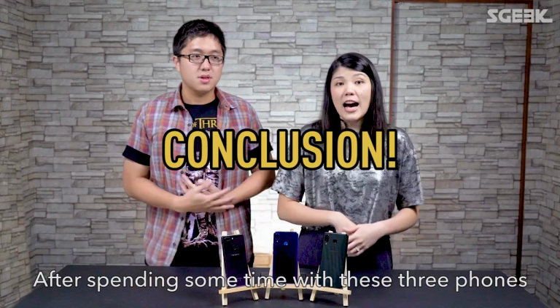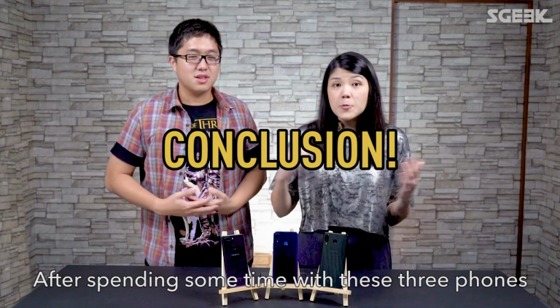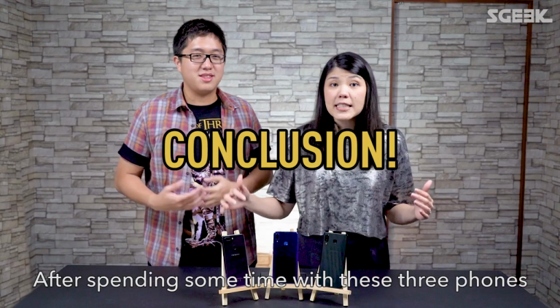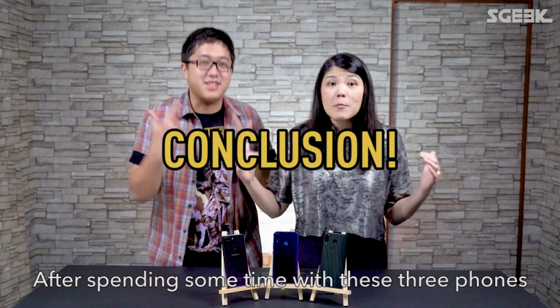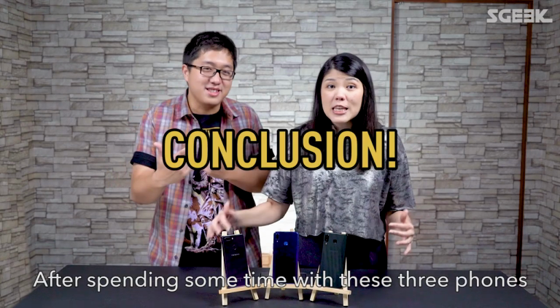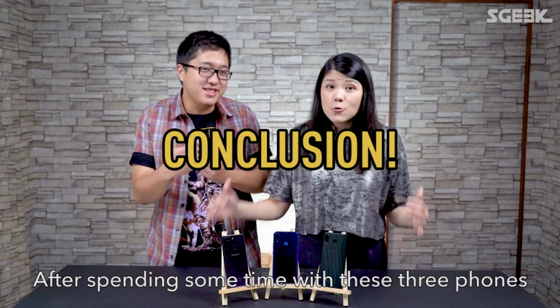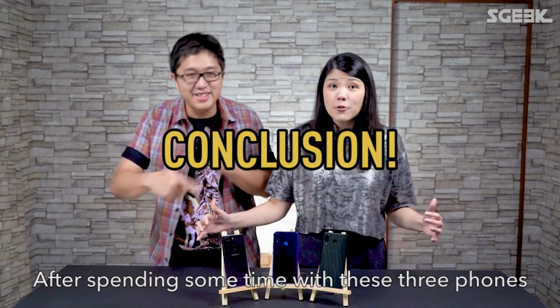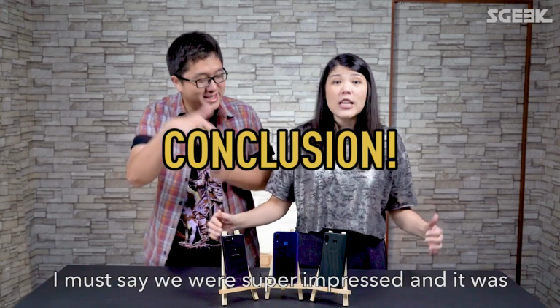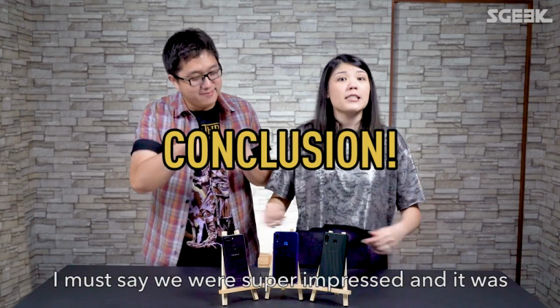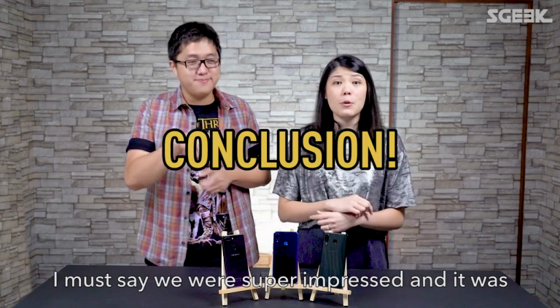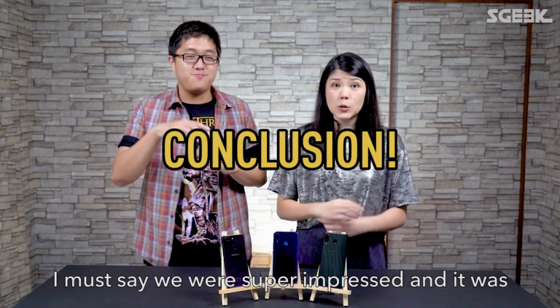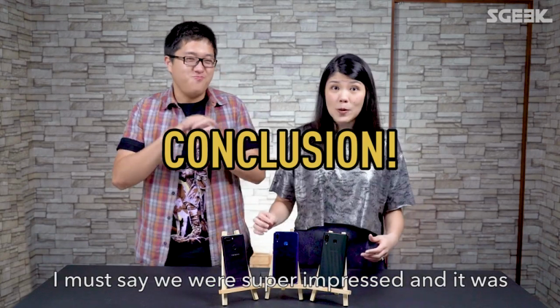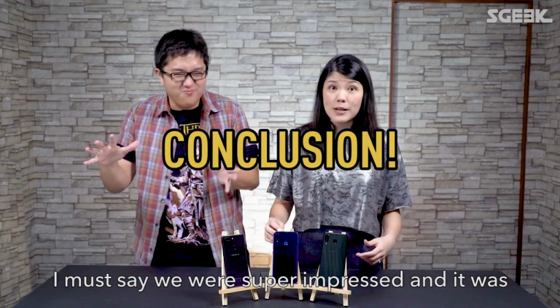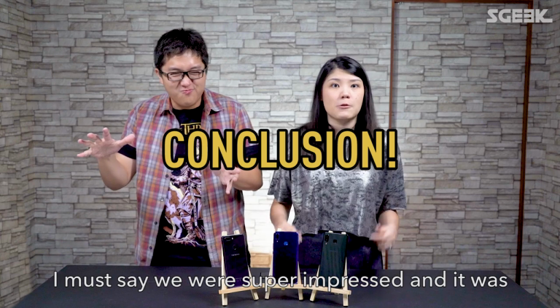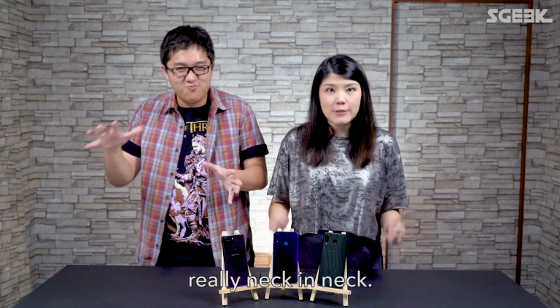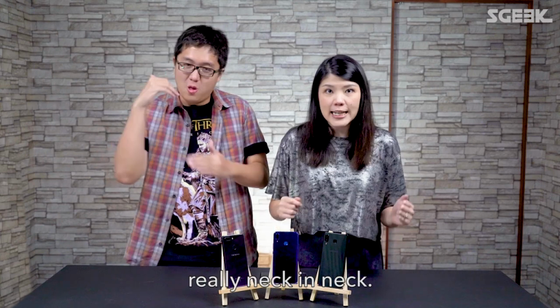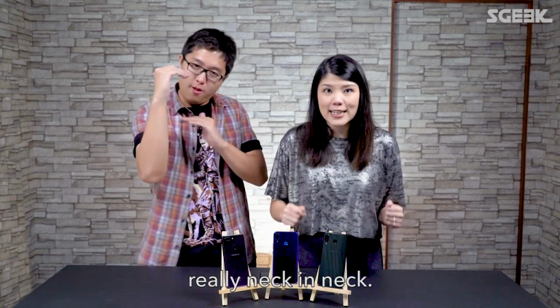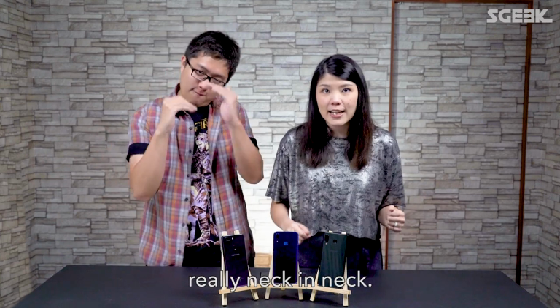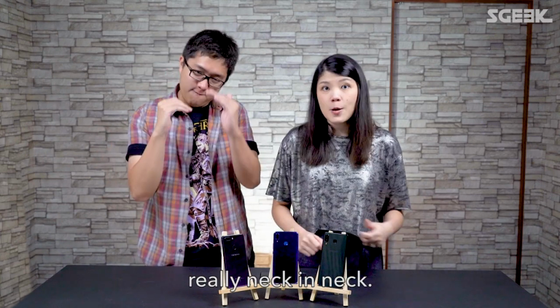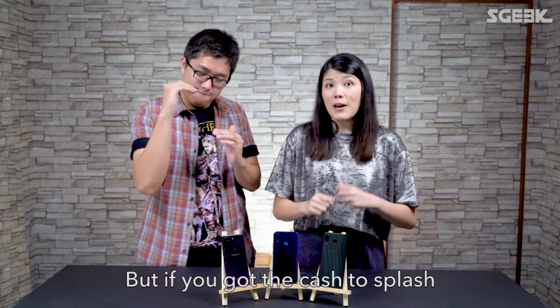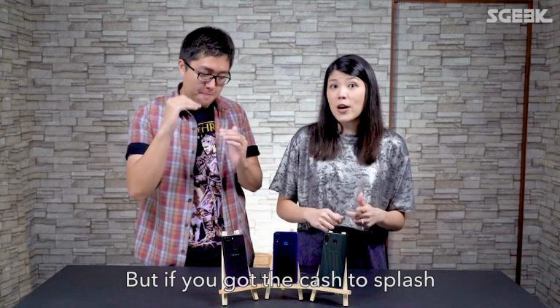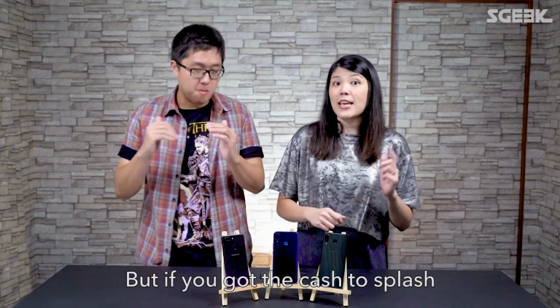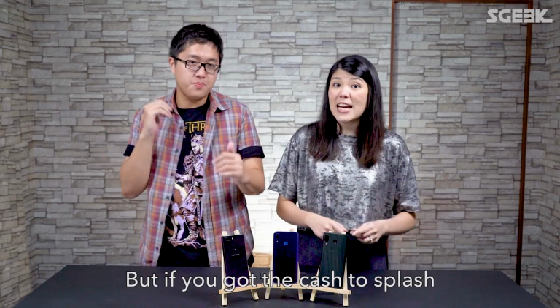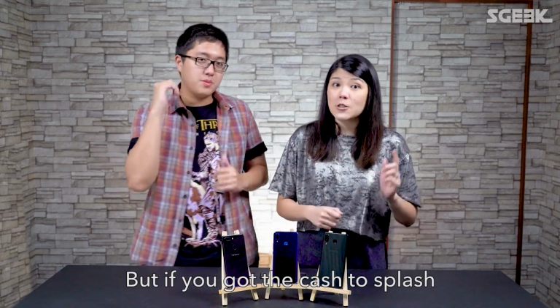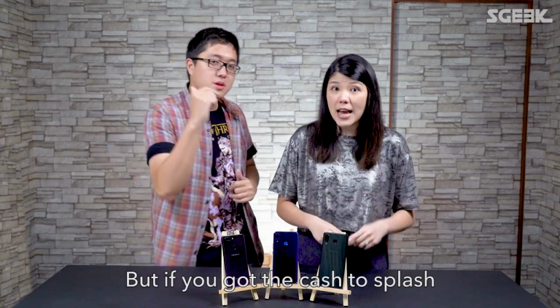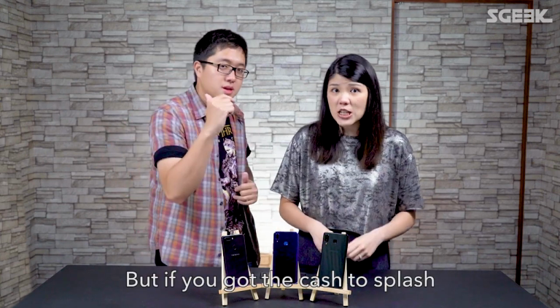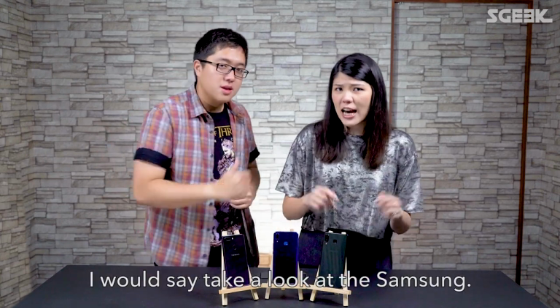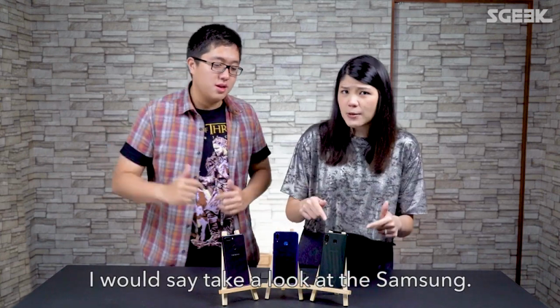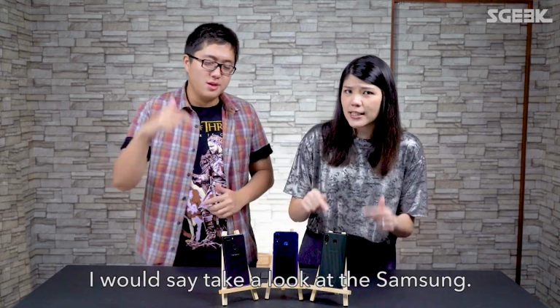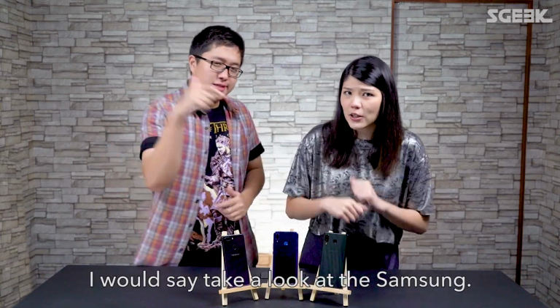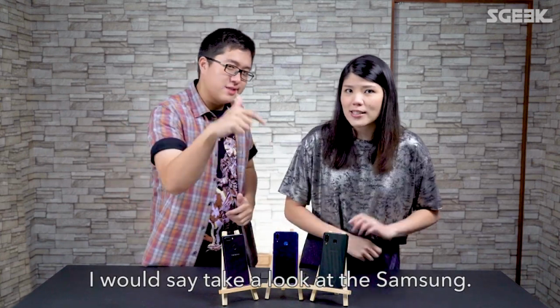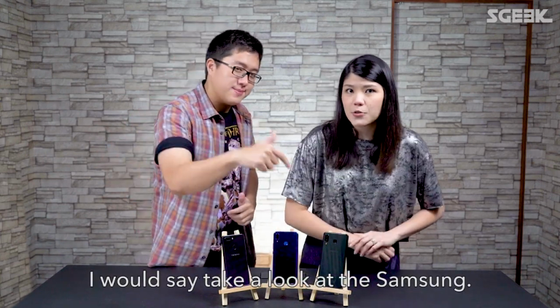After spending some time with these three phones, I must say that we were super impressed and it was really neck-and-neck. But if you had the cash to splash, I would say take a look at the Samsung.